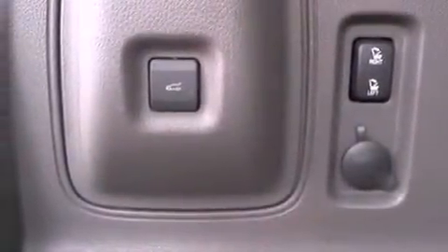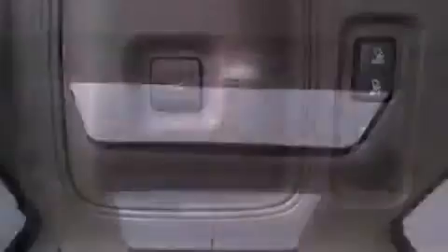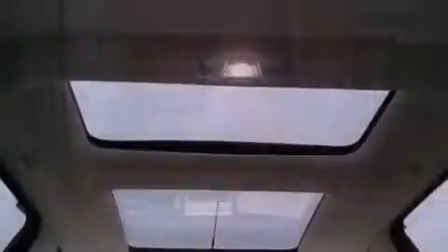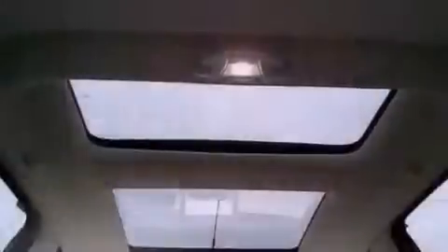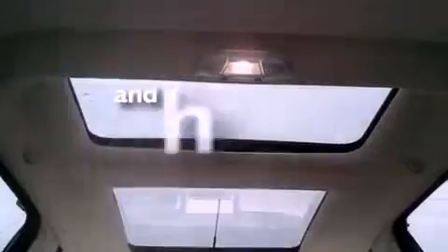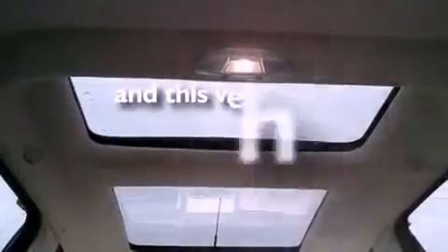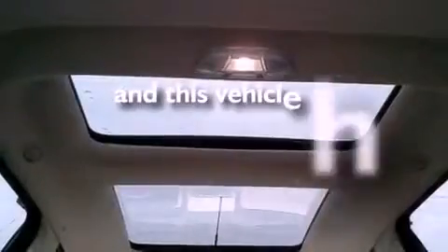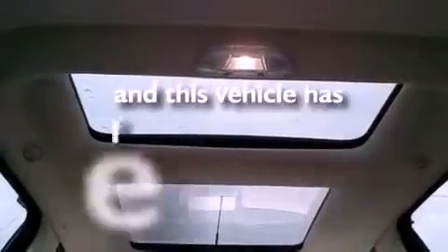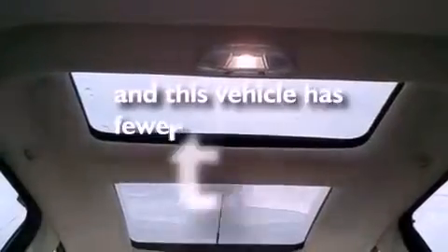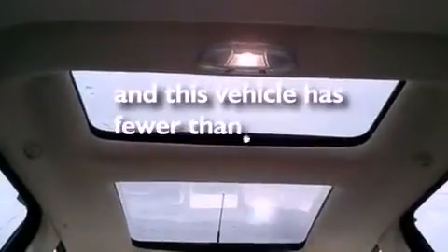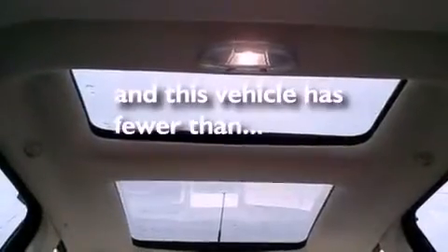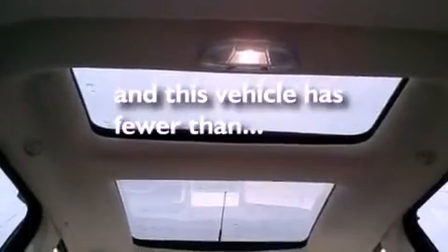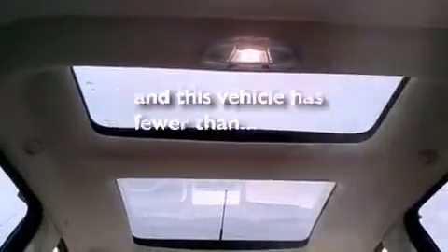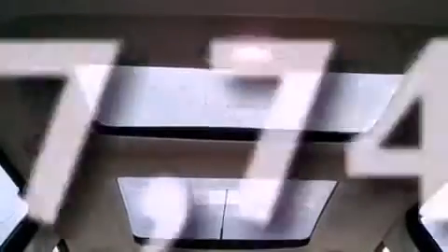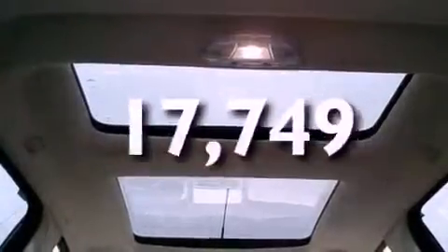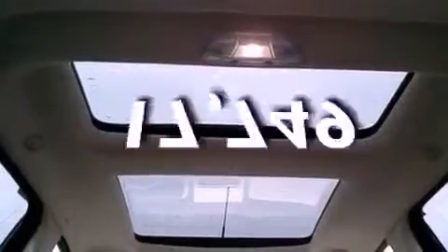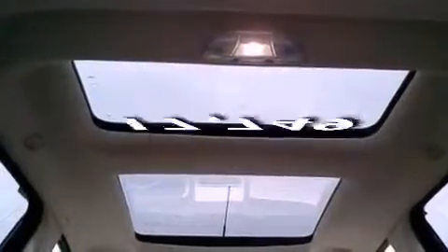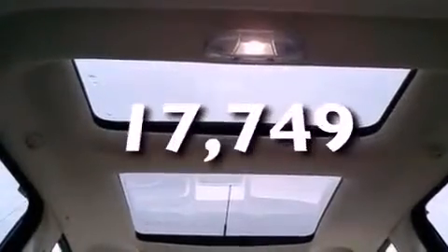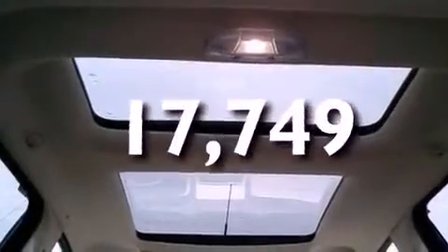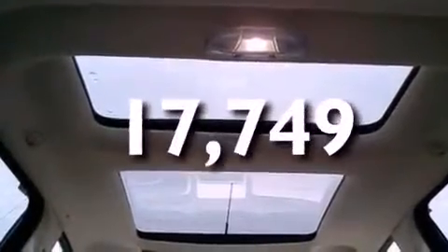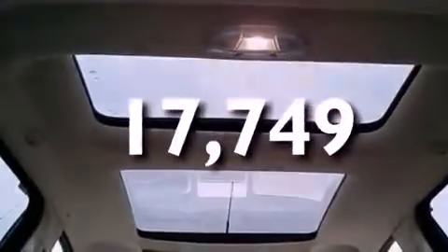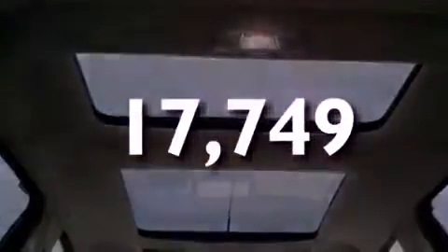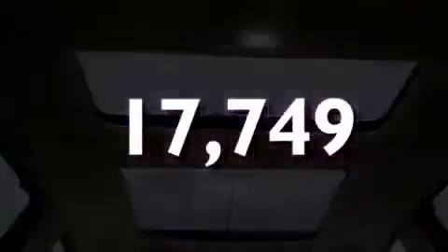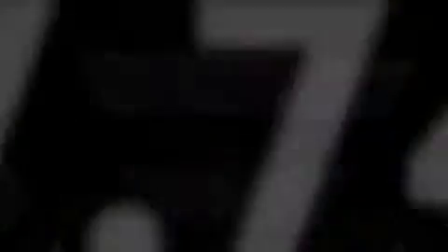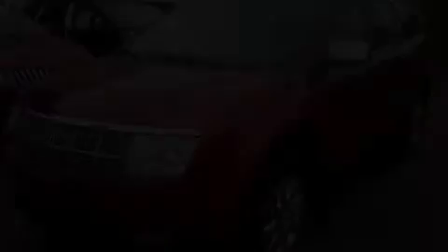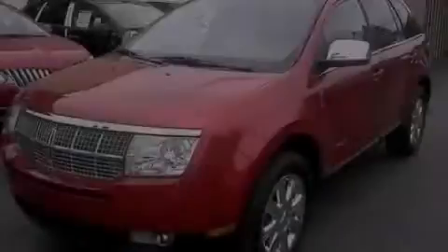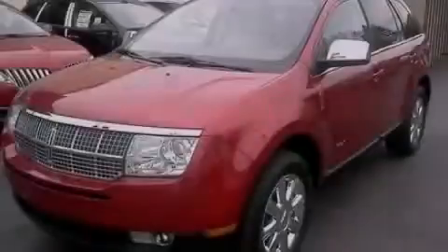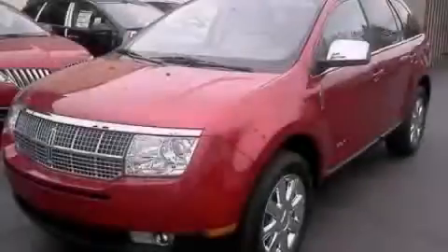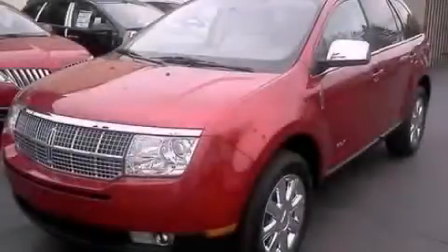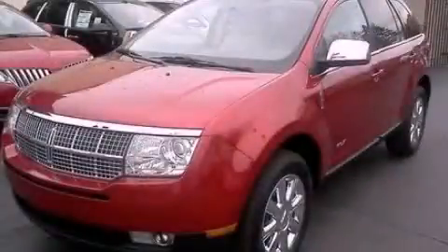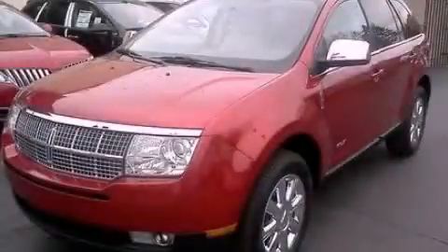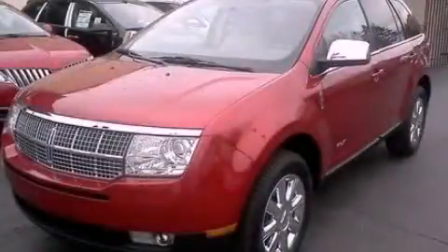This vehicle has fewer than 18,000 miles on the odometer. Stop by today and test drive this automobile for yourself.